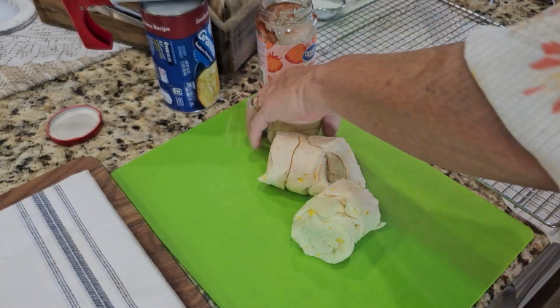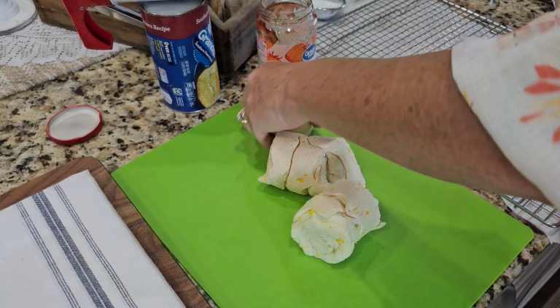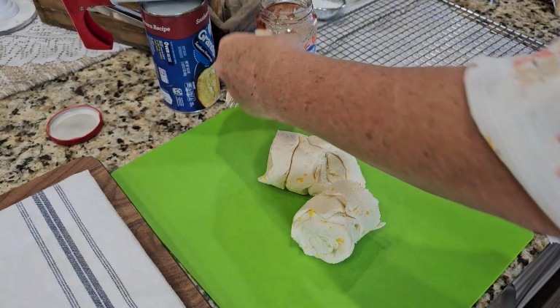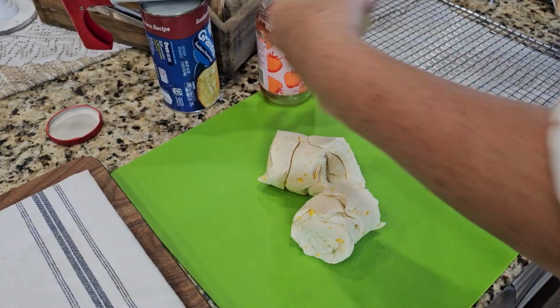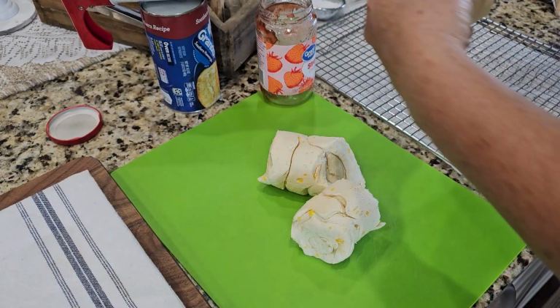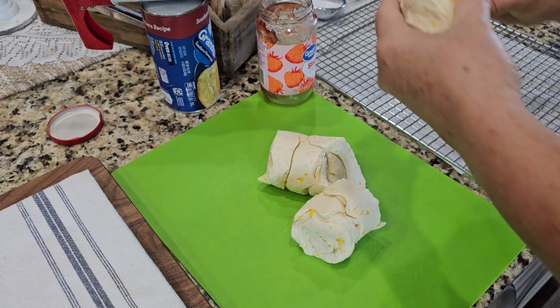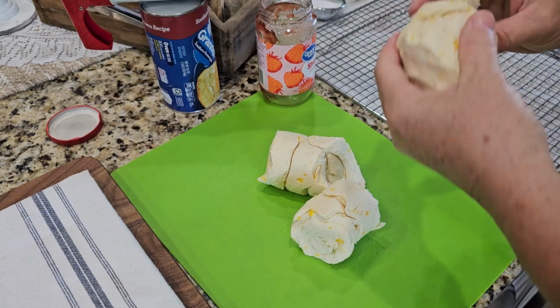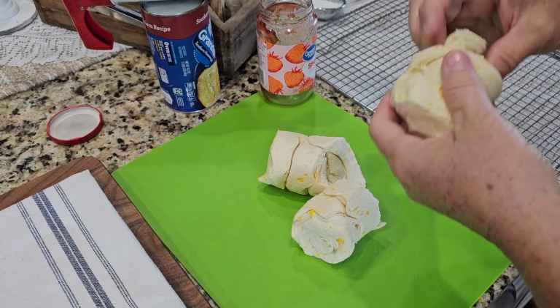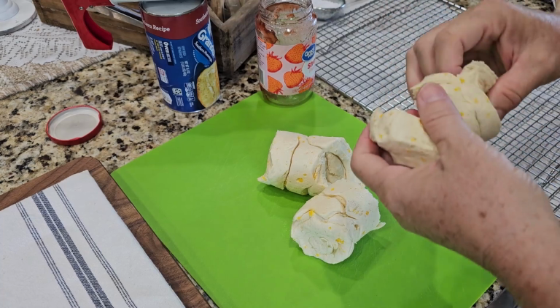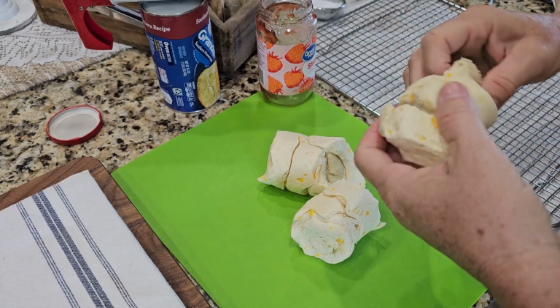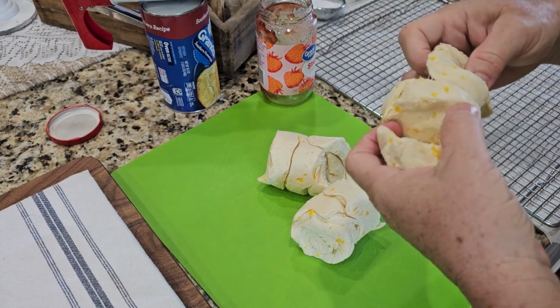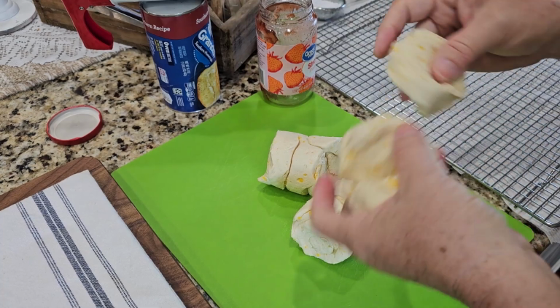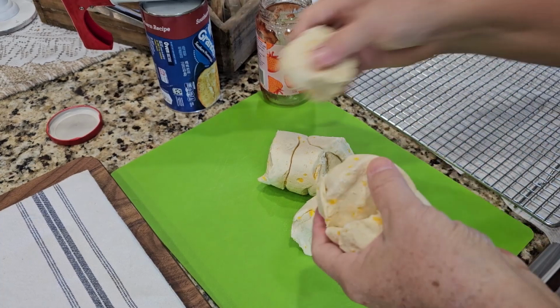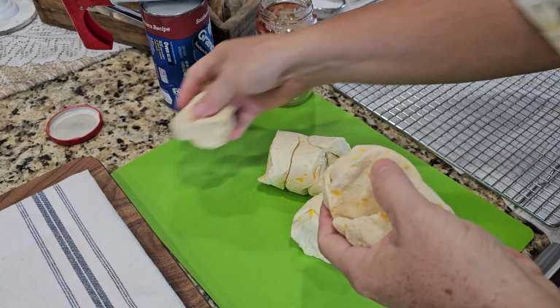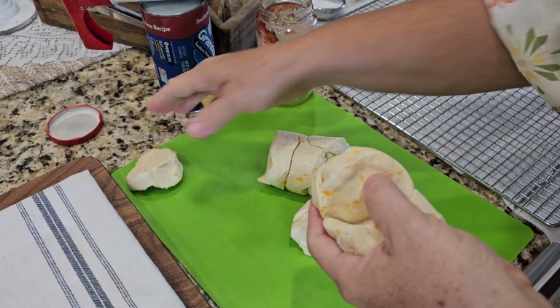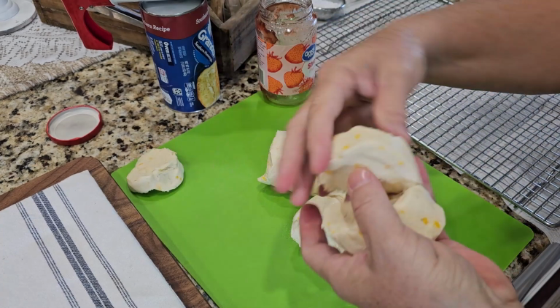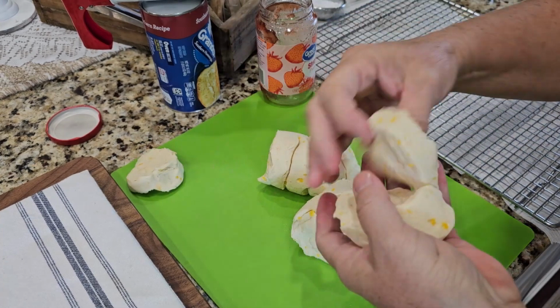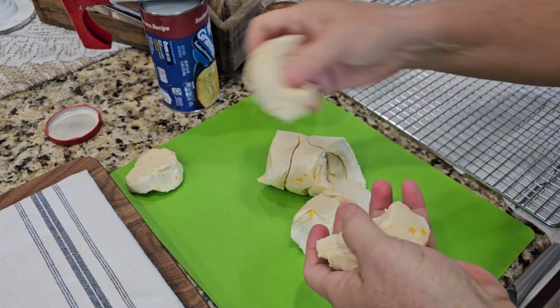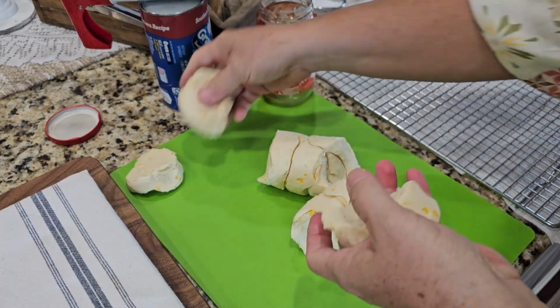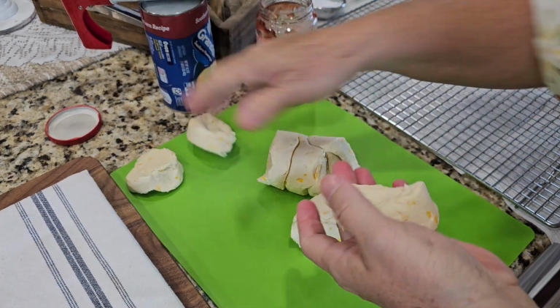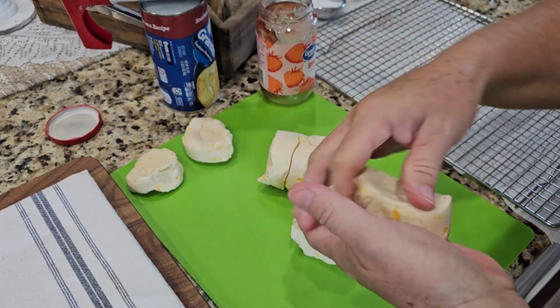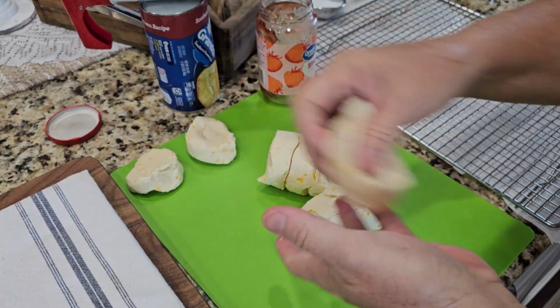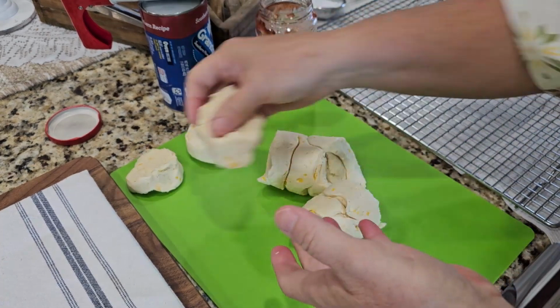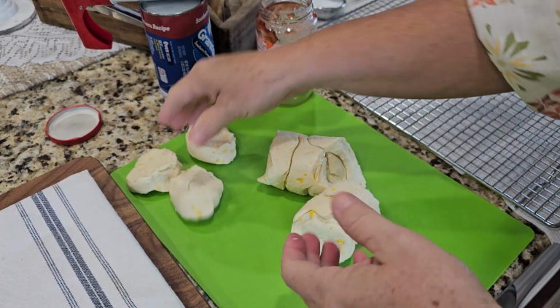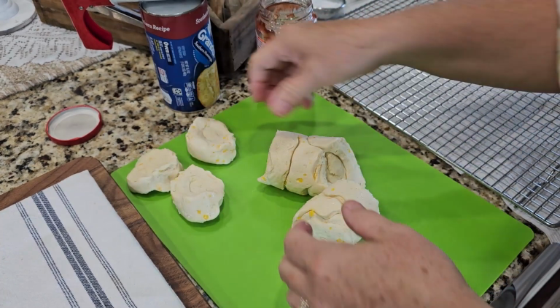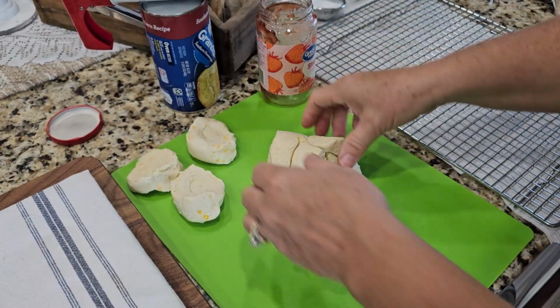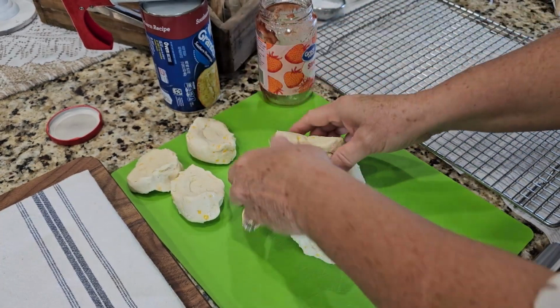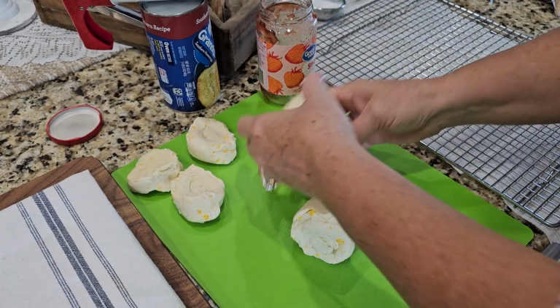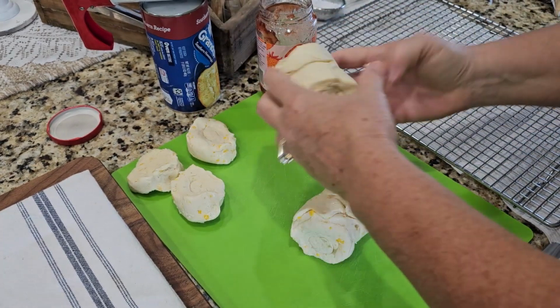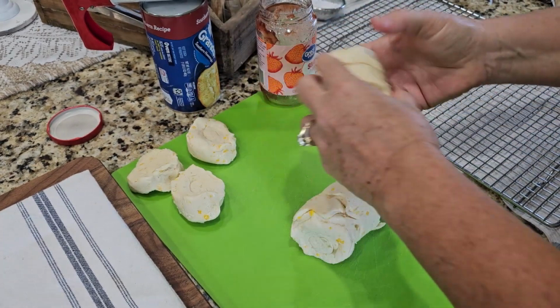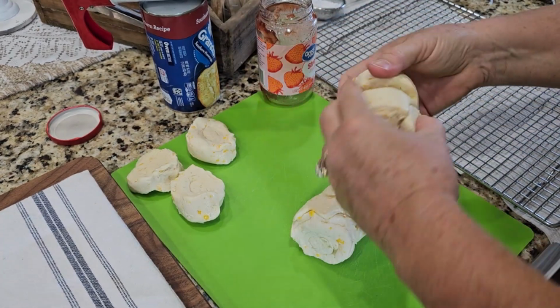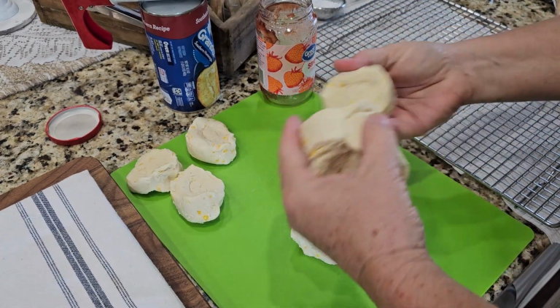Then I find a cap in the pantry — I think I use my vinegar cap — and I cut holes in the small biscuits.